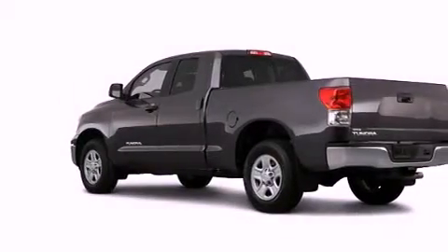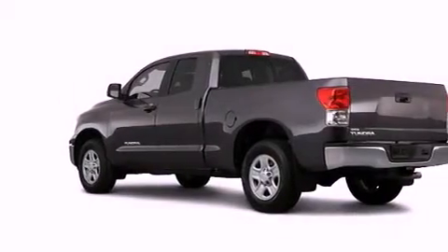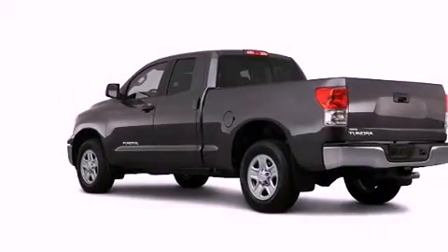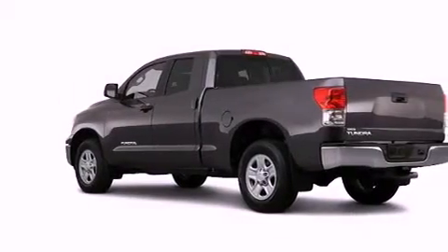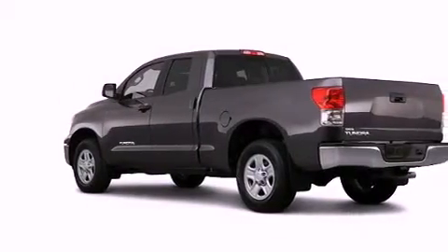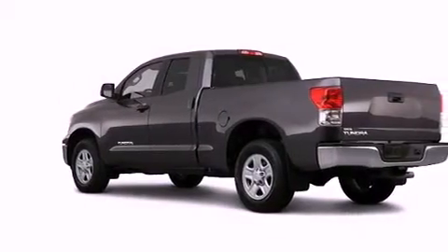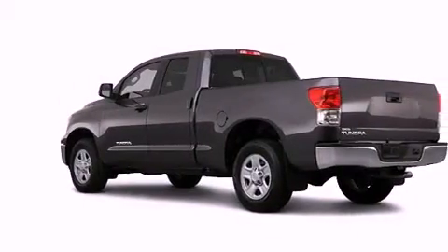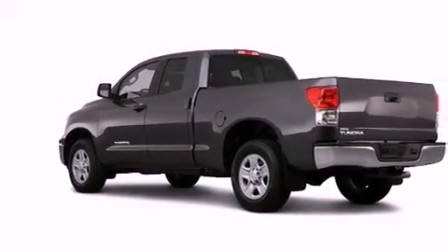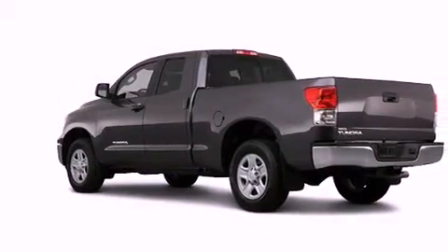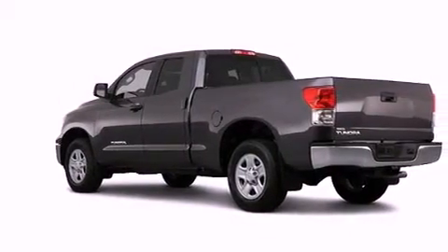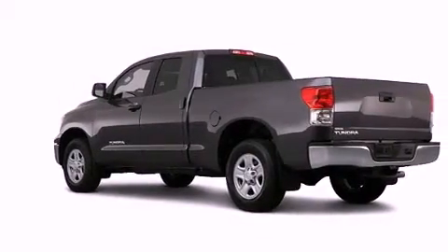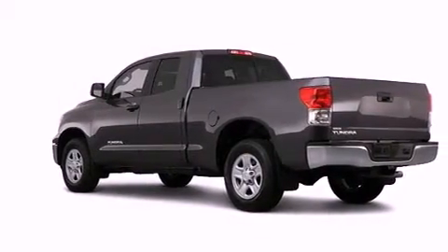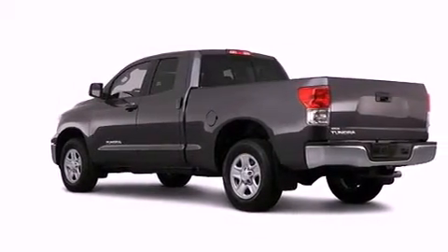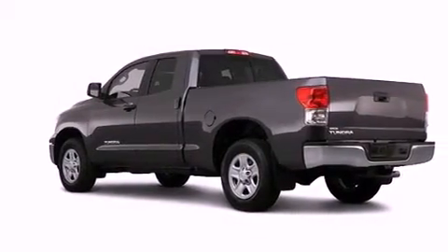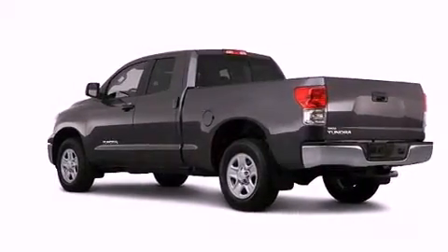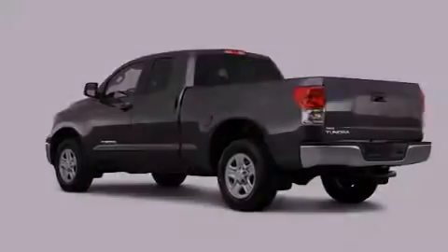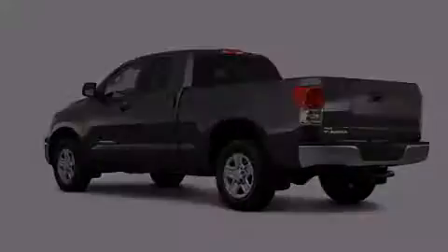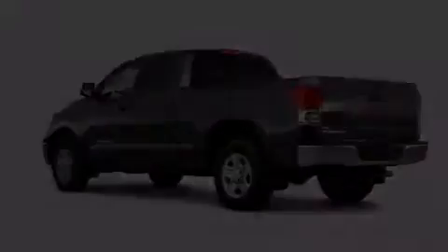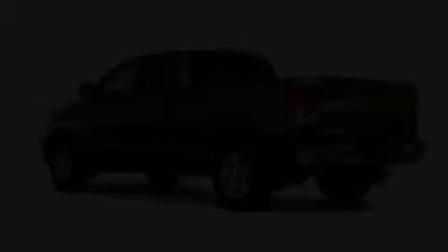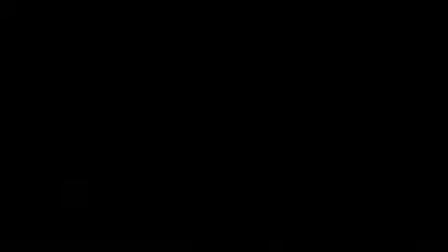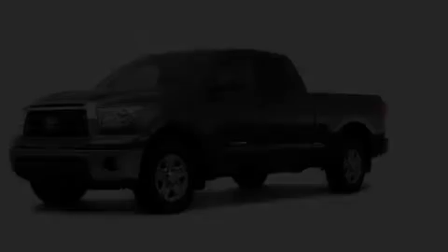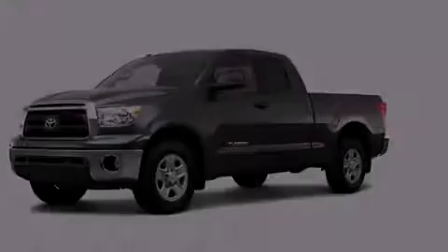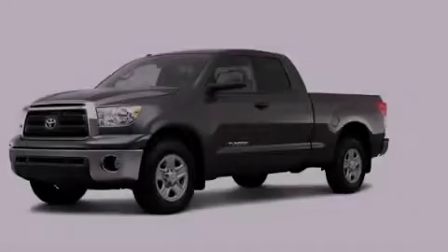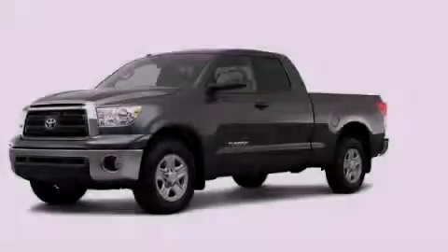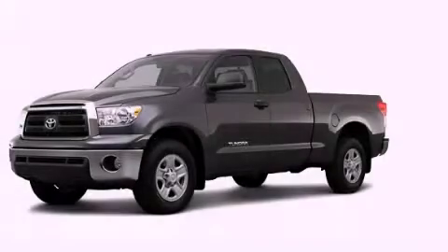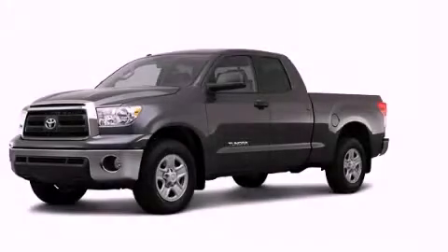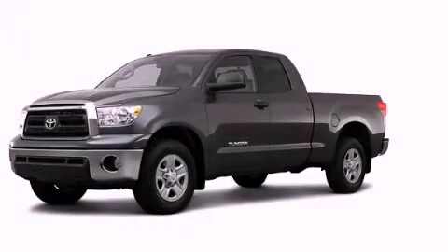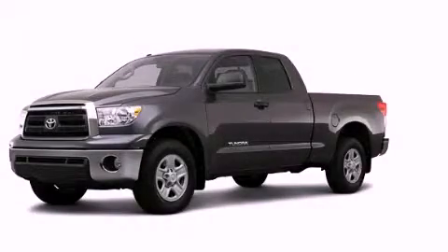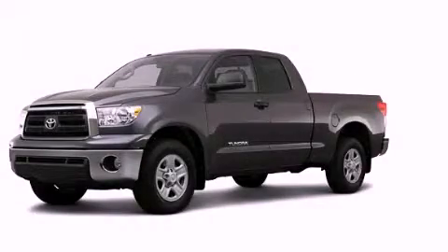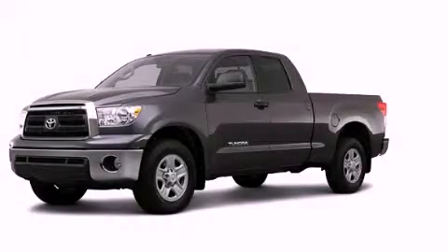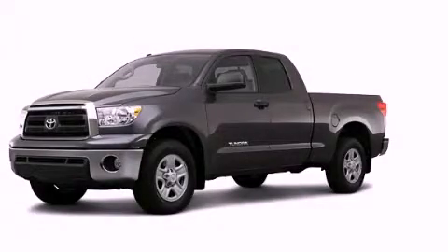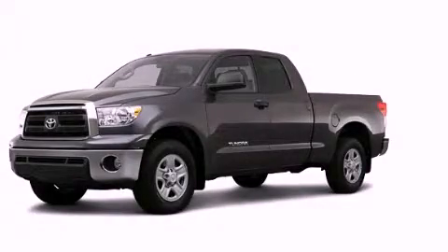And satellite radio. Stop by today and test drive this automobile for yourself.